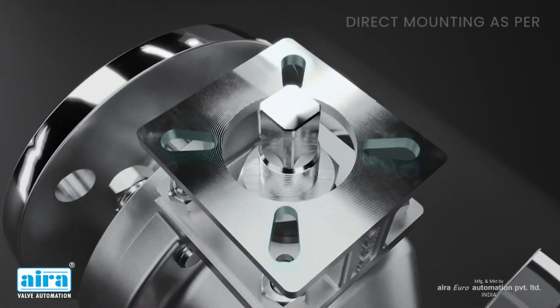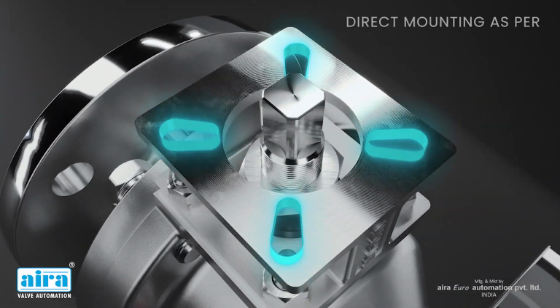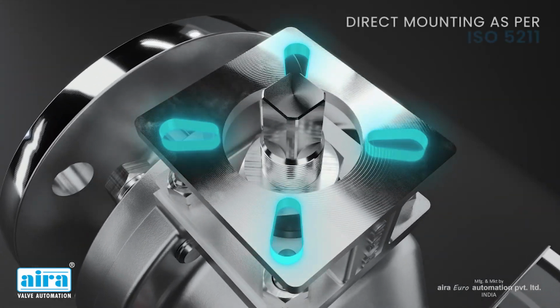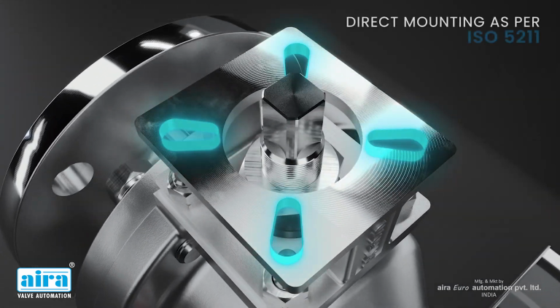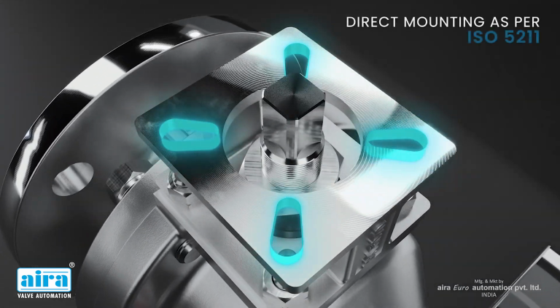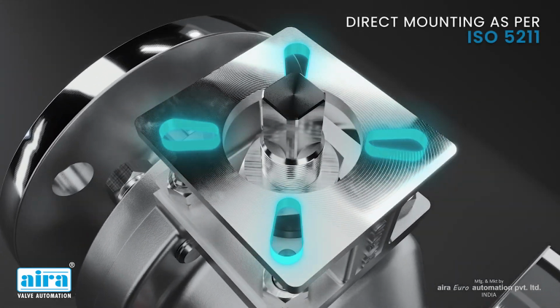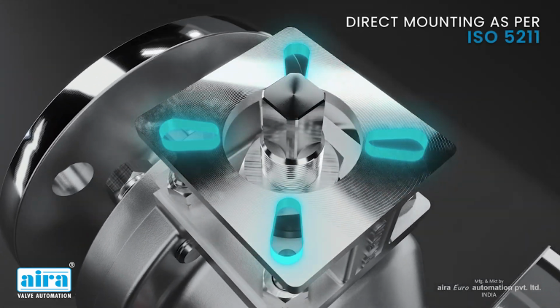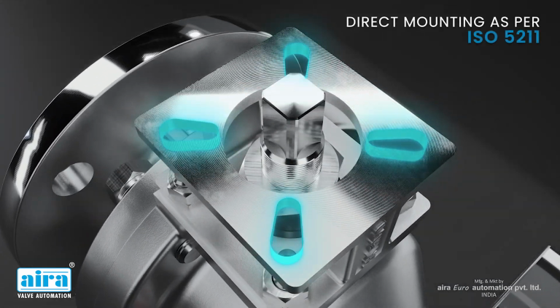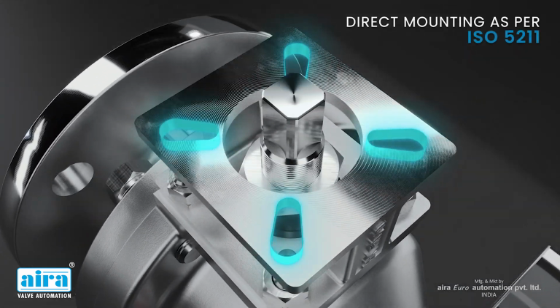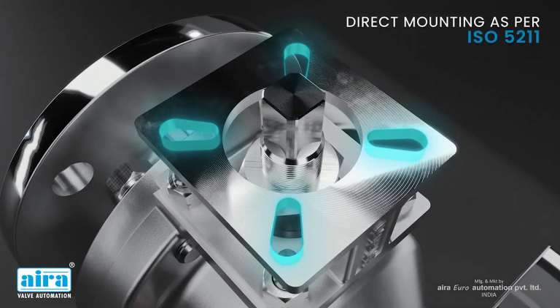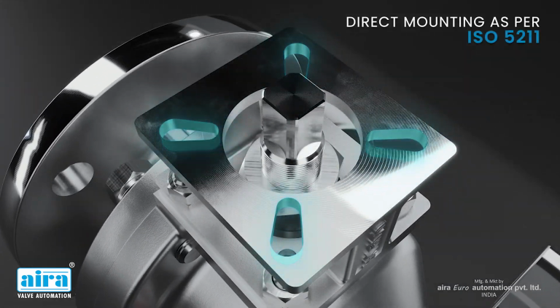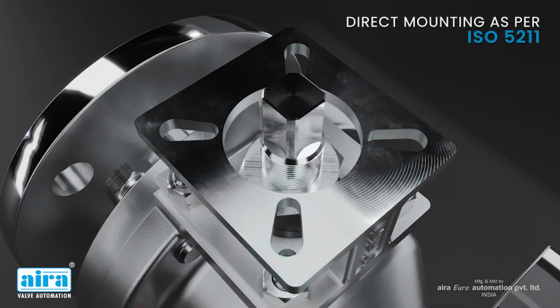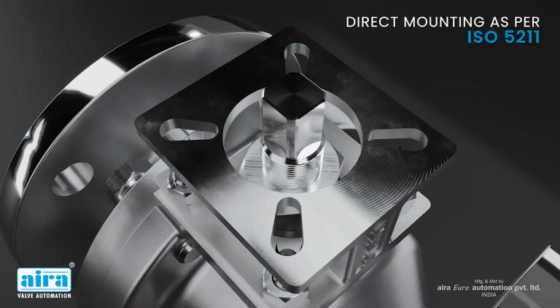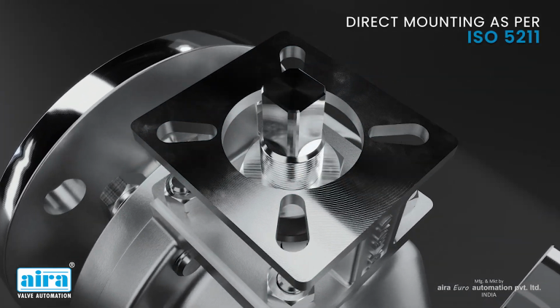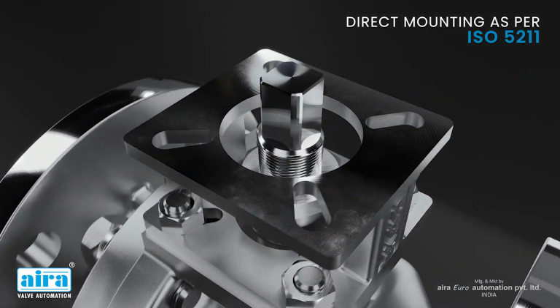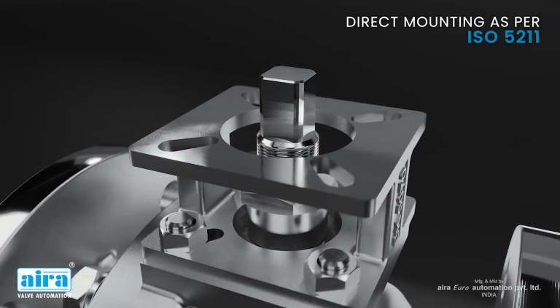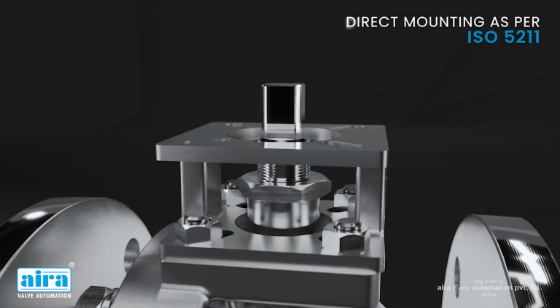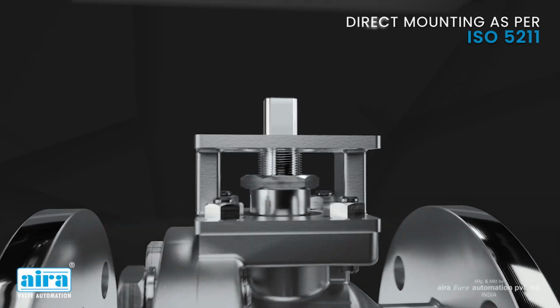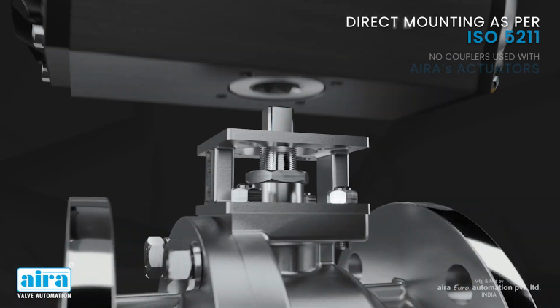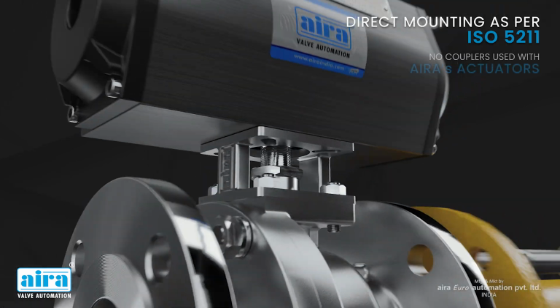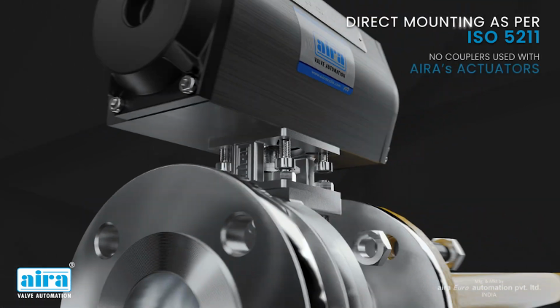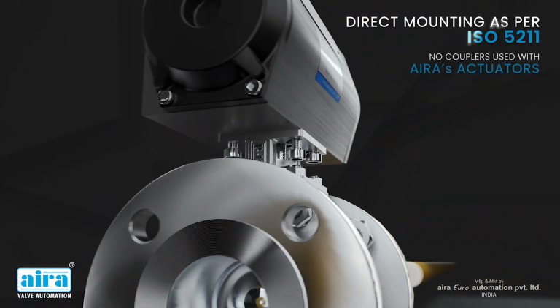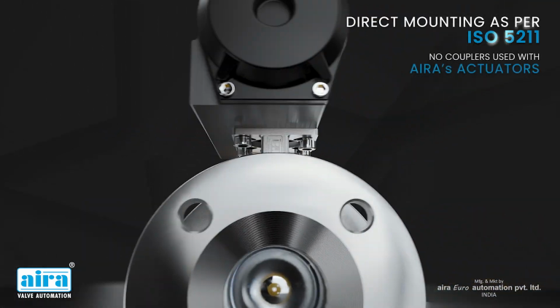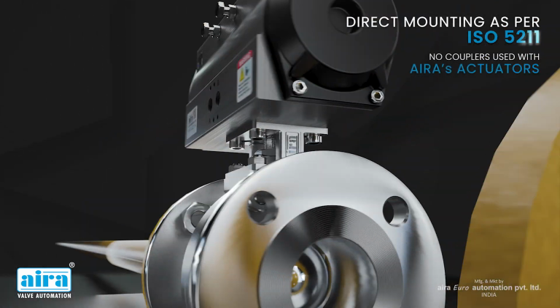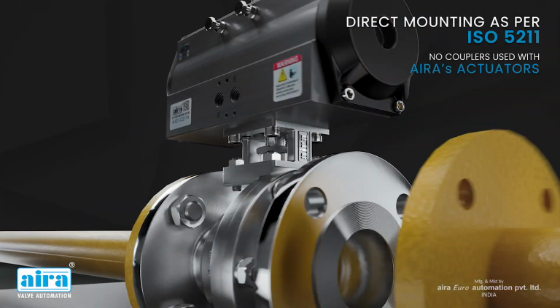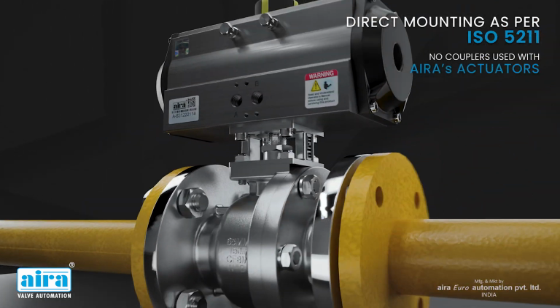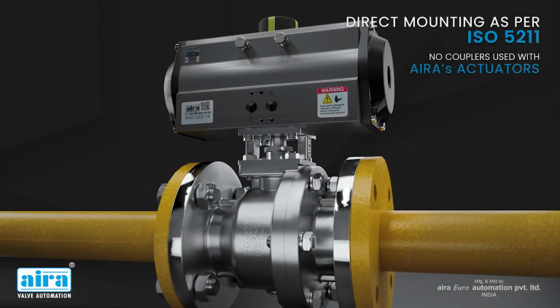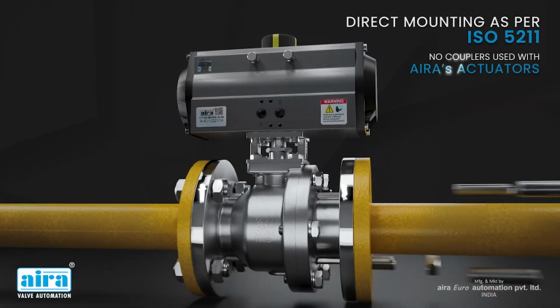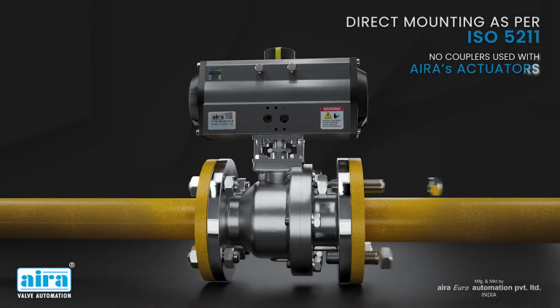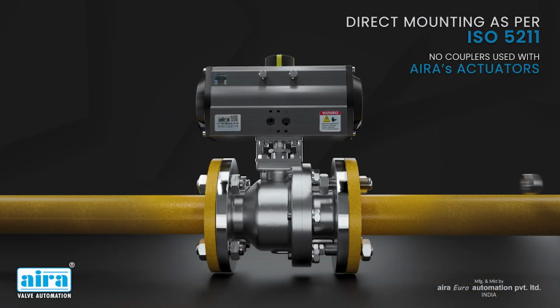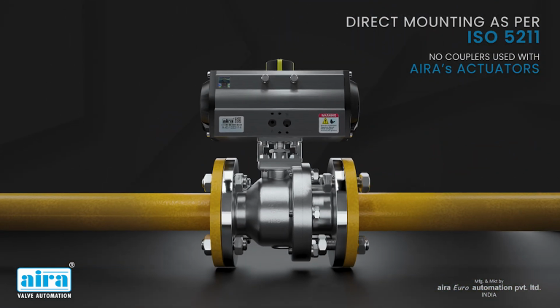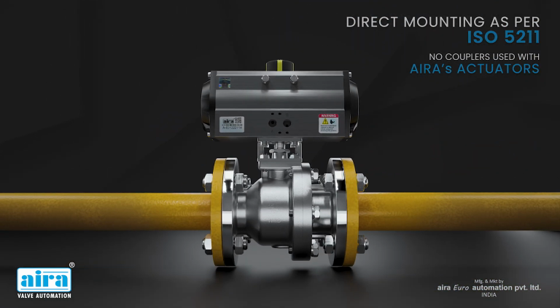Direct mounting as per ISO 5211. No couplers are used with AERA's actuators.